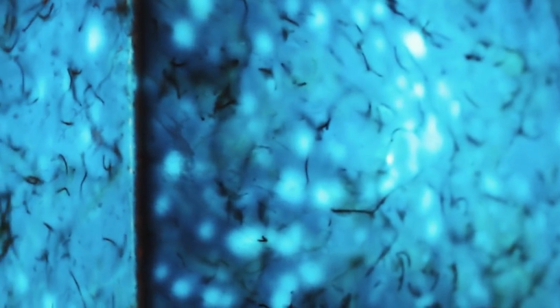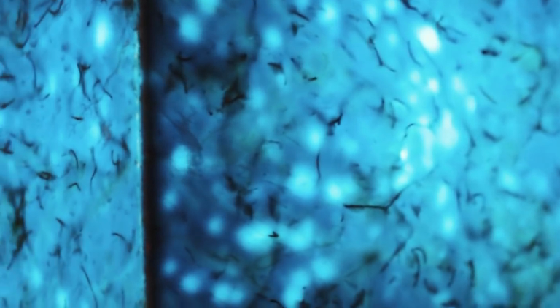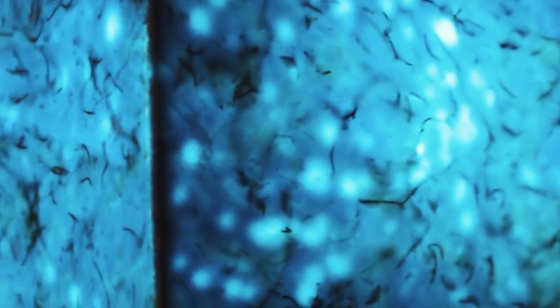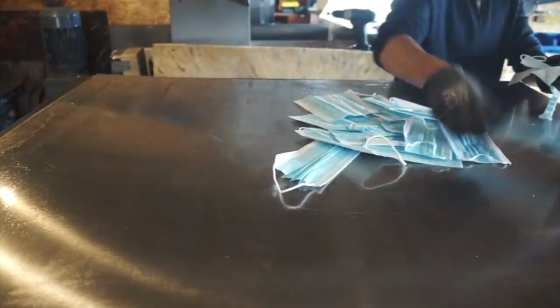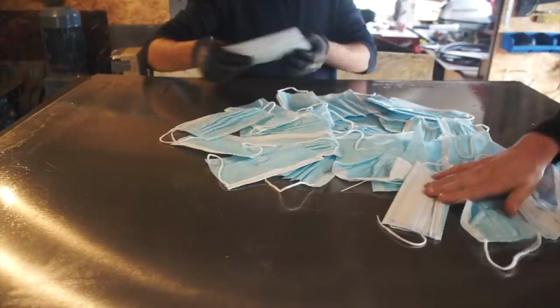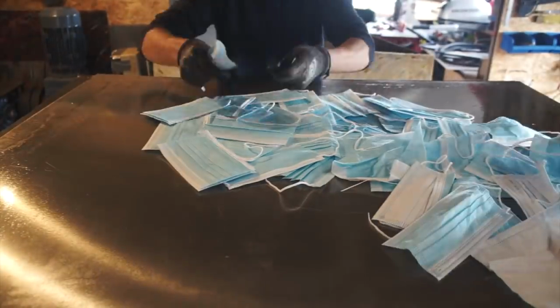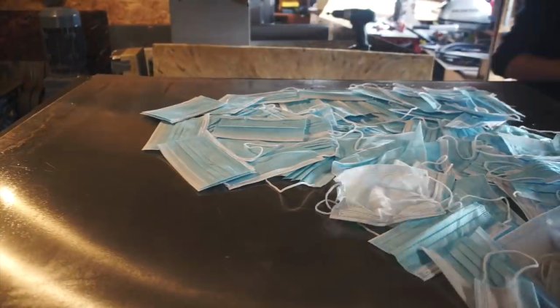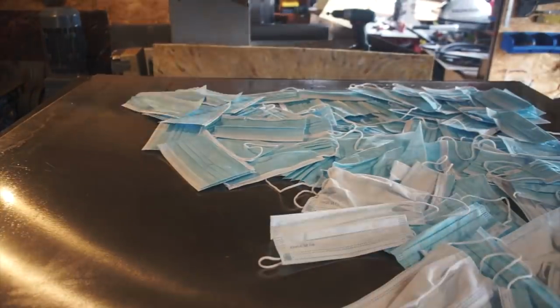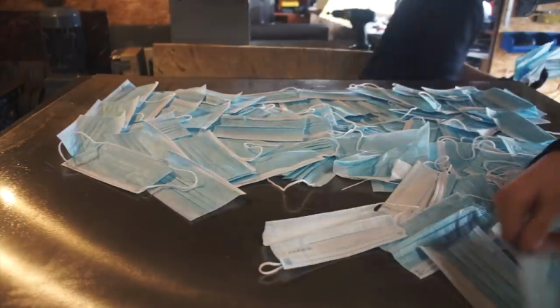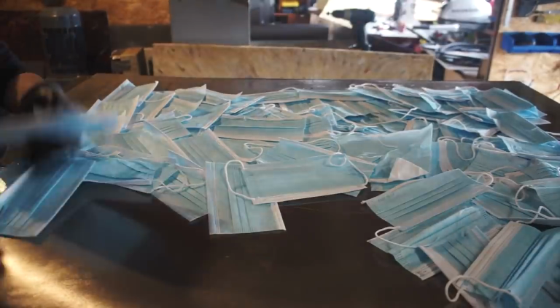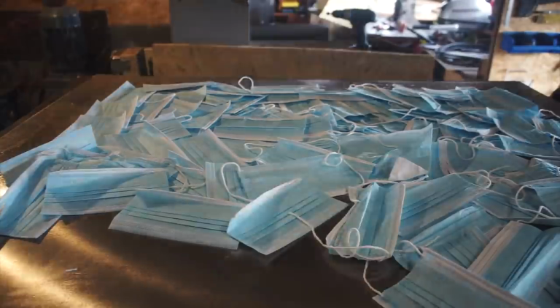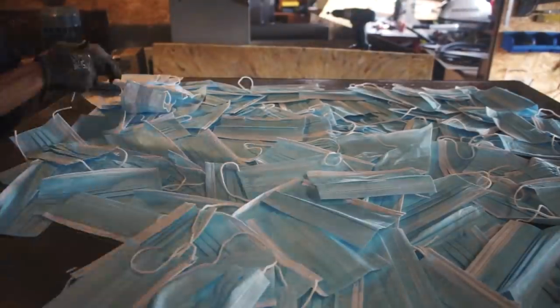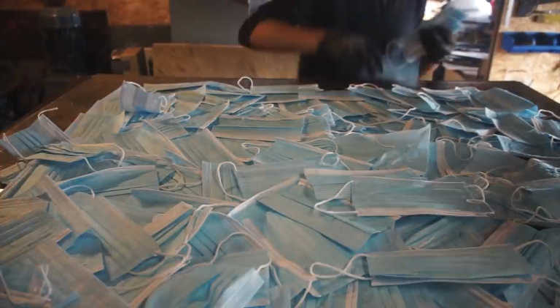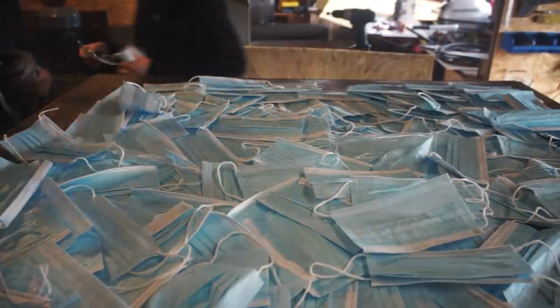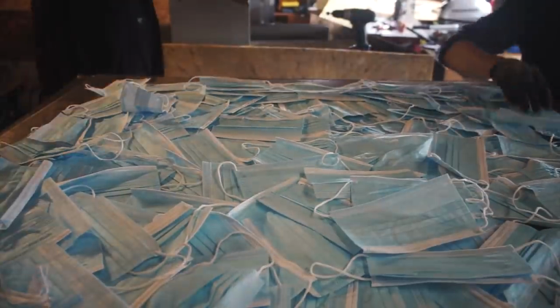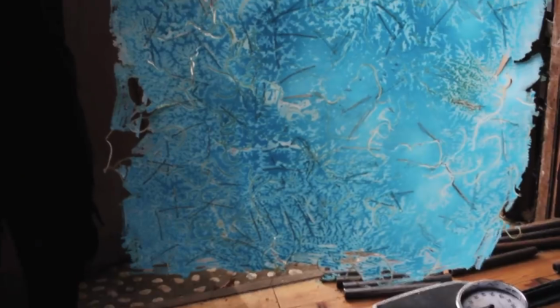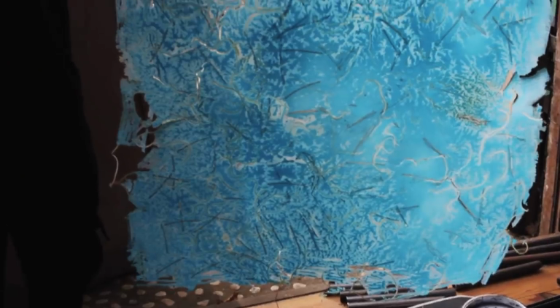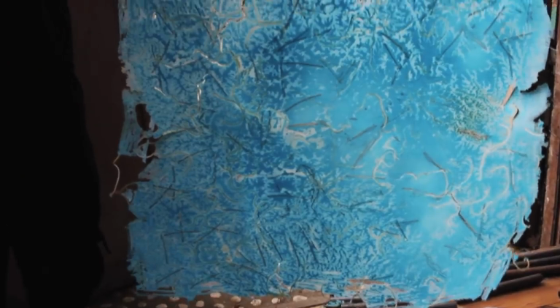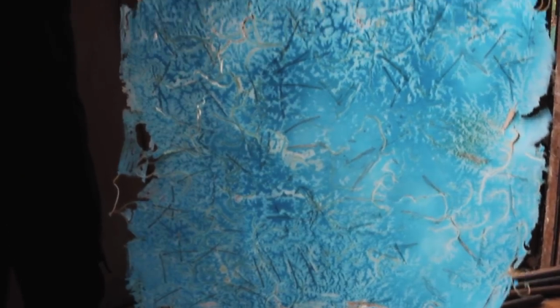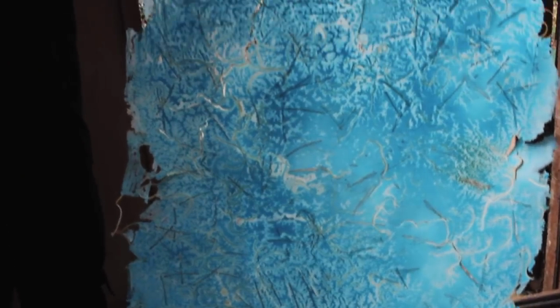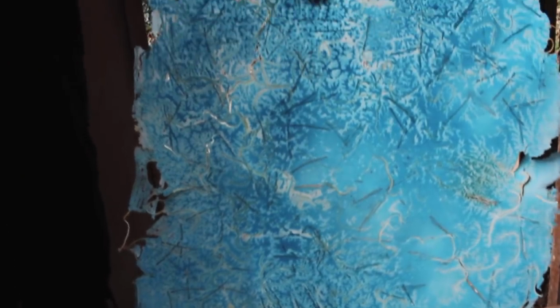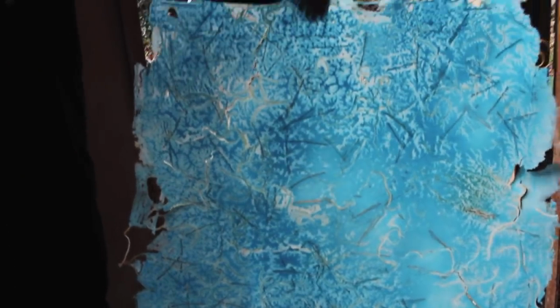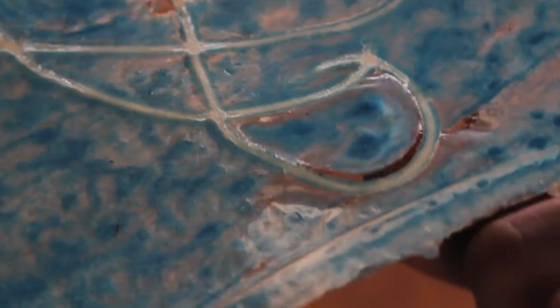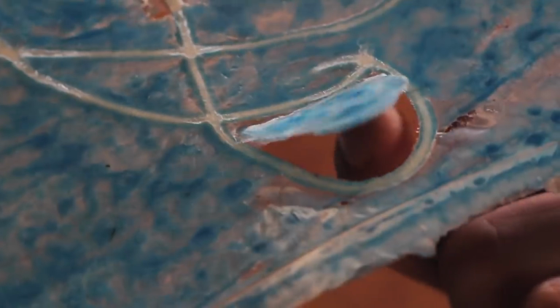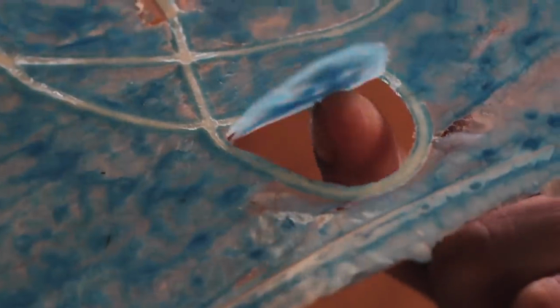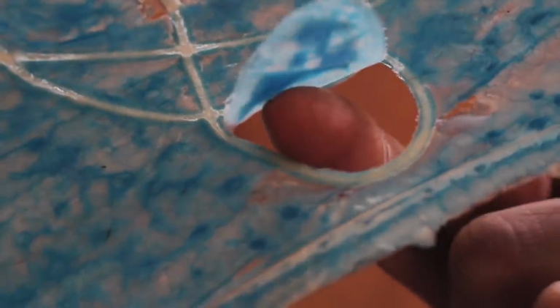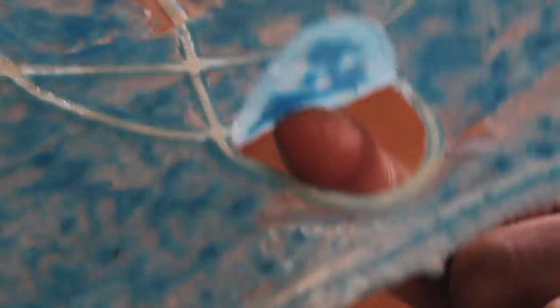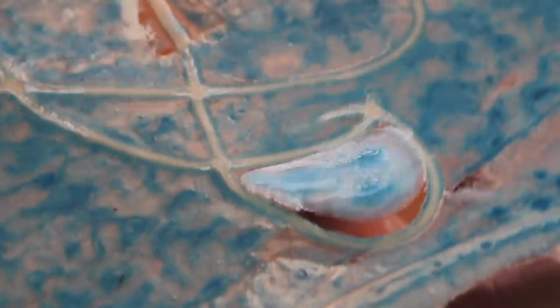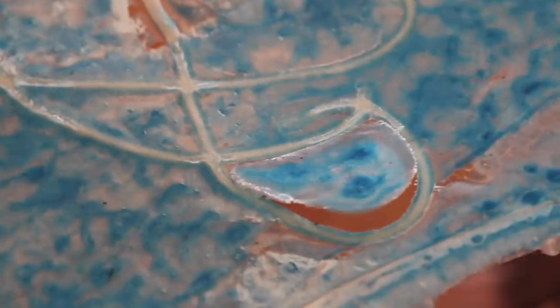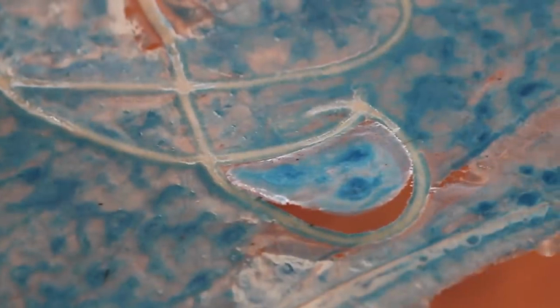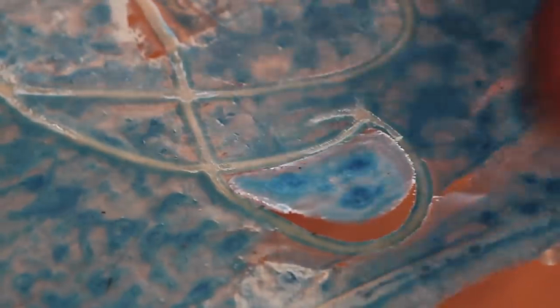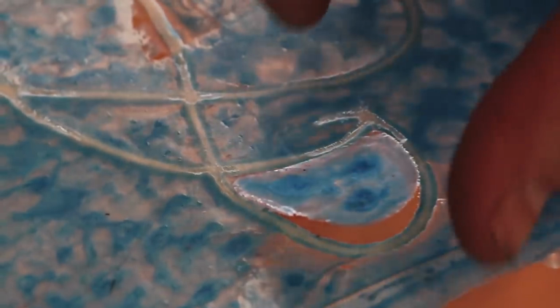We also tried skipping the shredding, but when we did this the bands didn't melt, which caused all these weak points in the material. So shredding really does help.